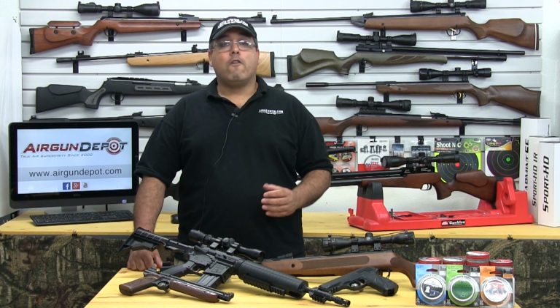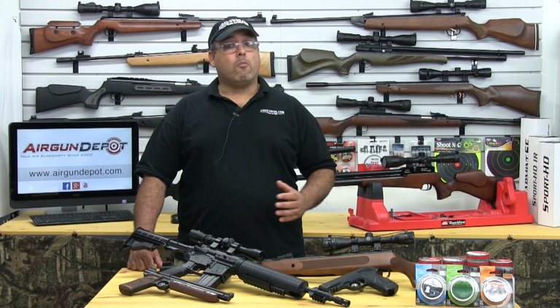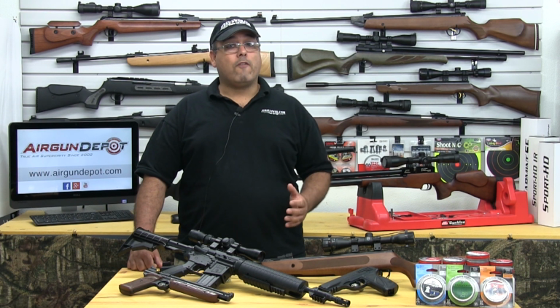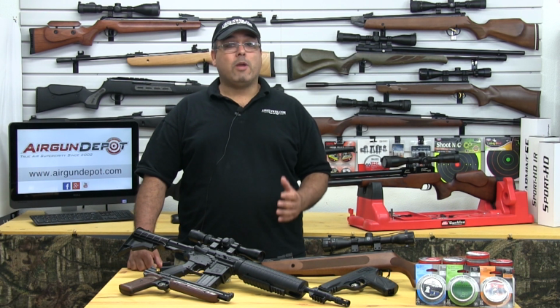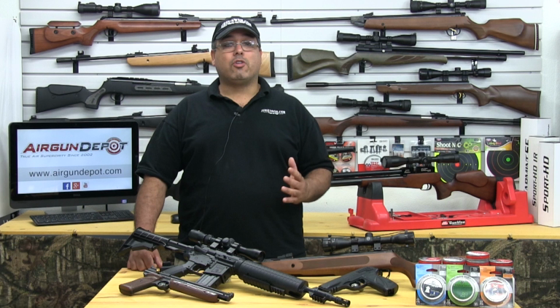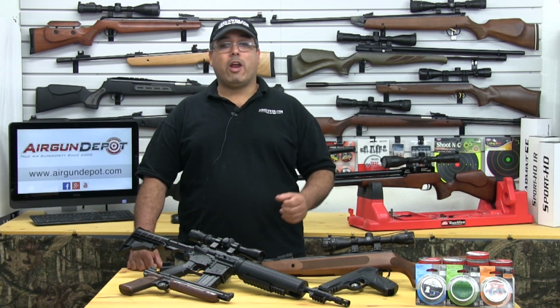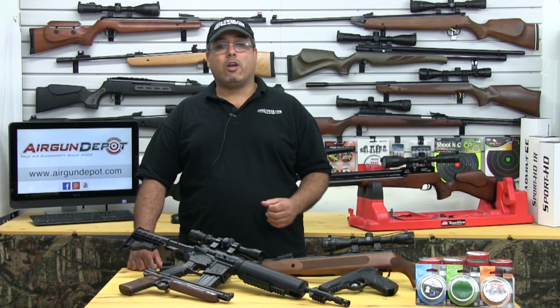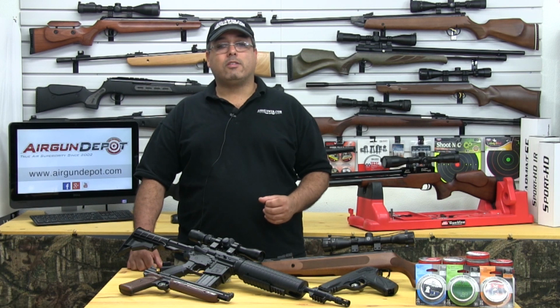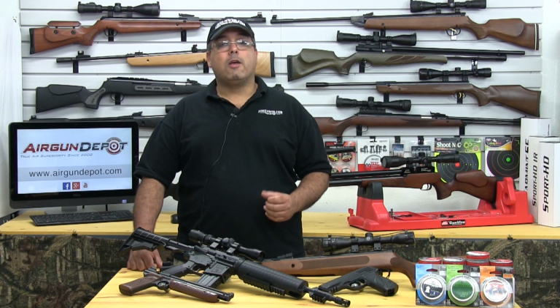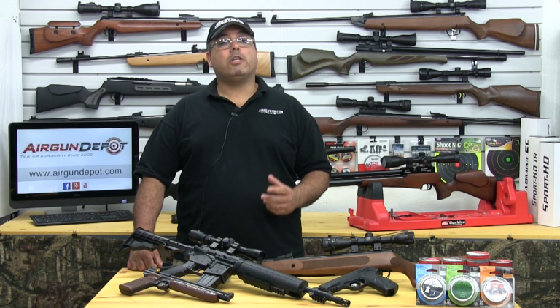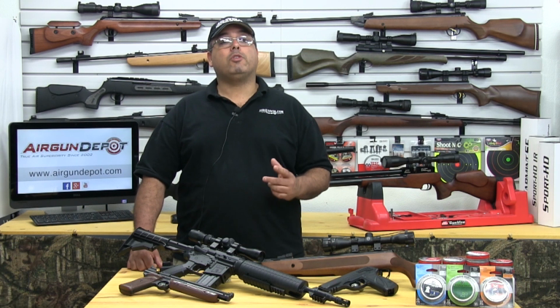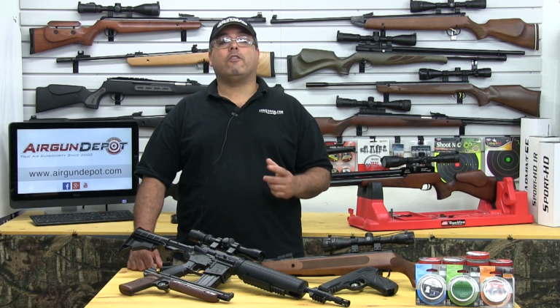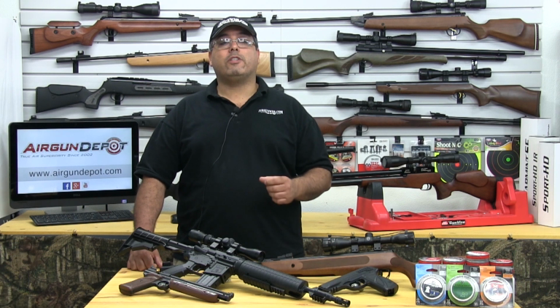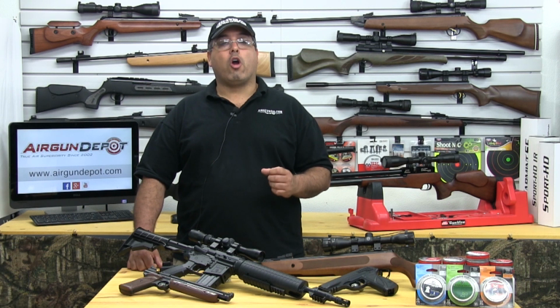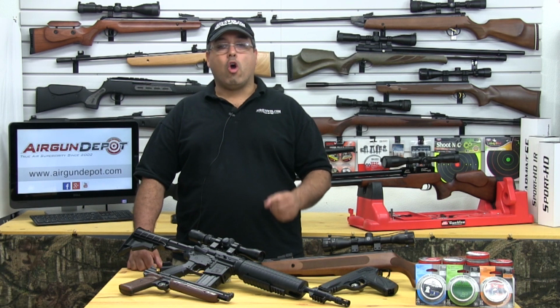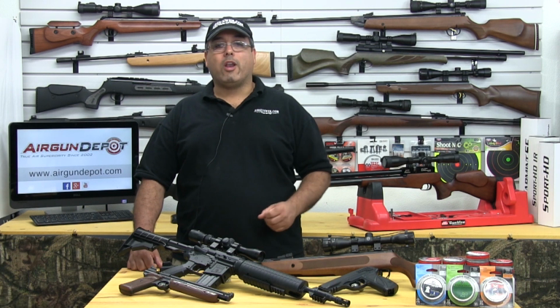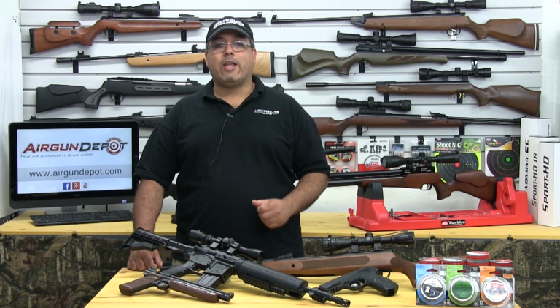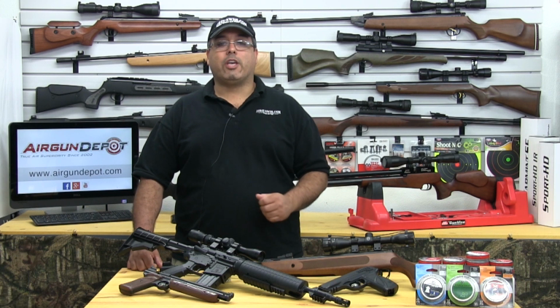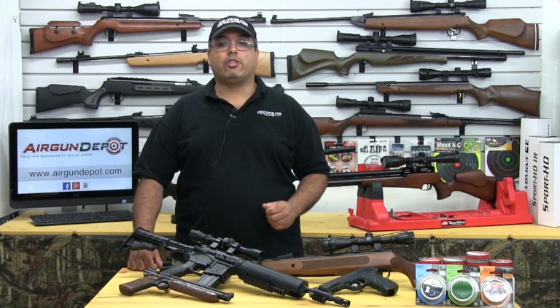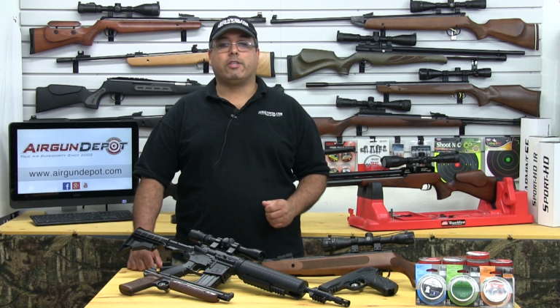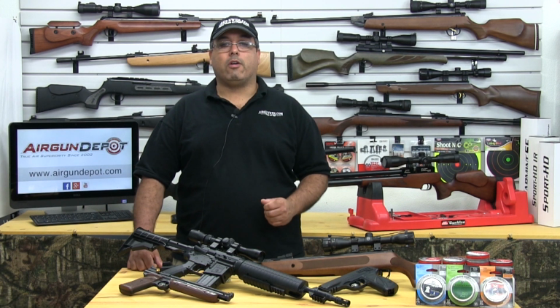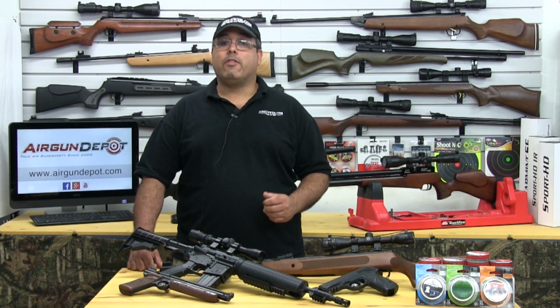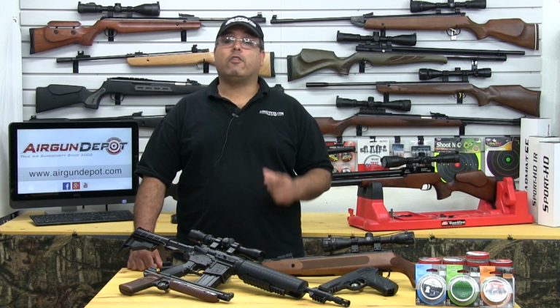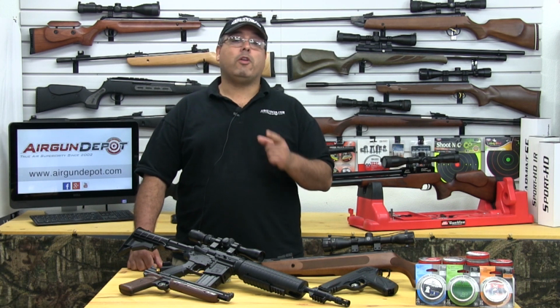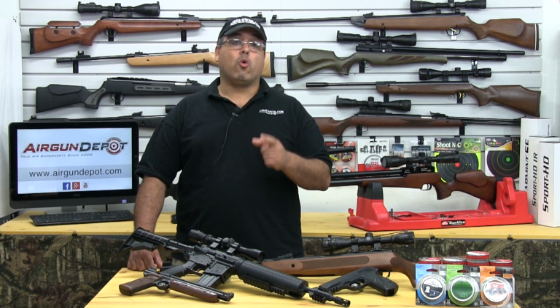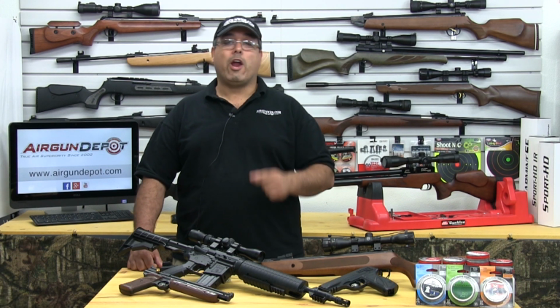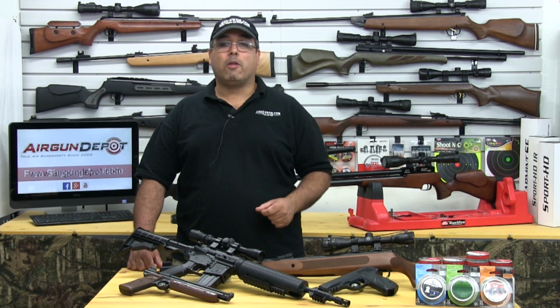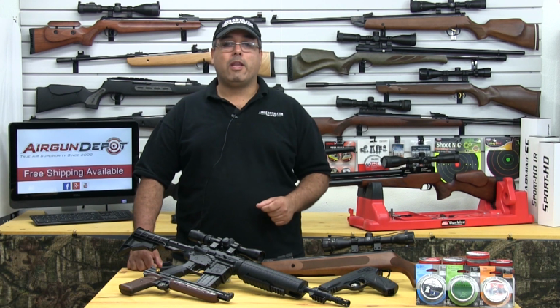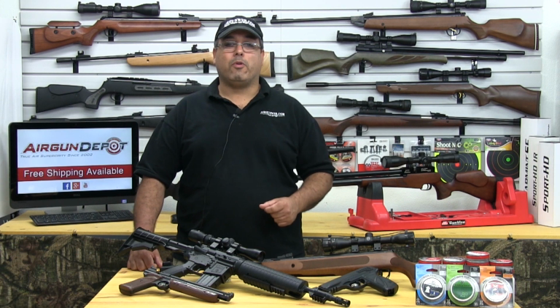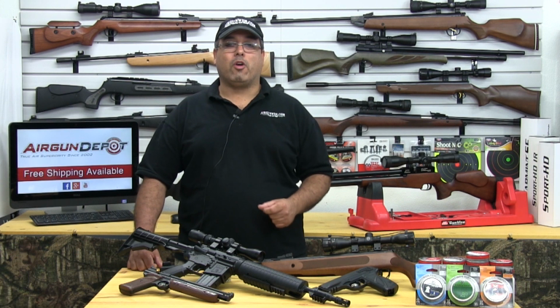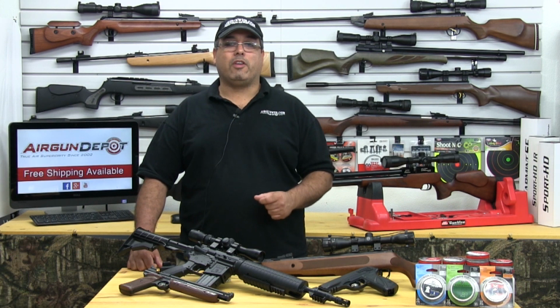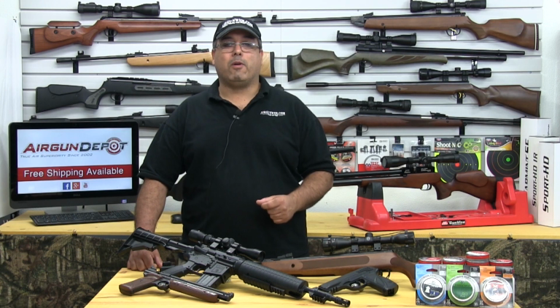For more information on air guns, please be sure to visit our online education center. This has been your Air Gun Minute with Air Gun Depot.